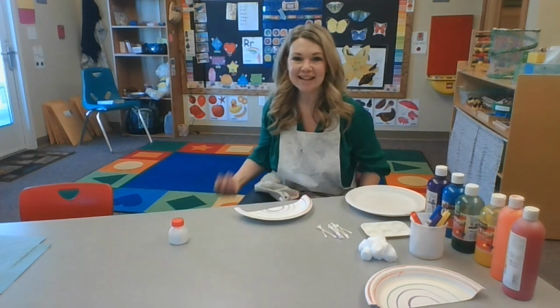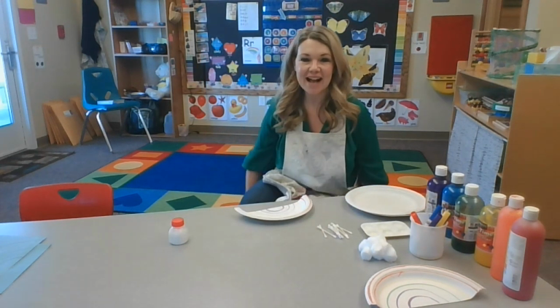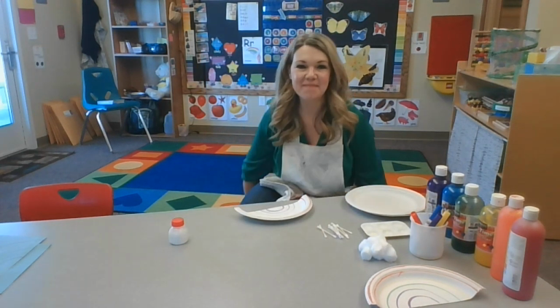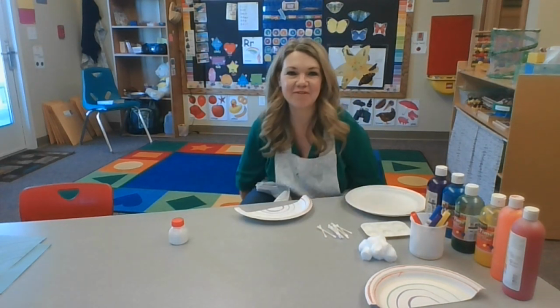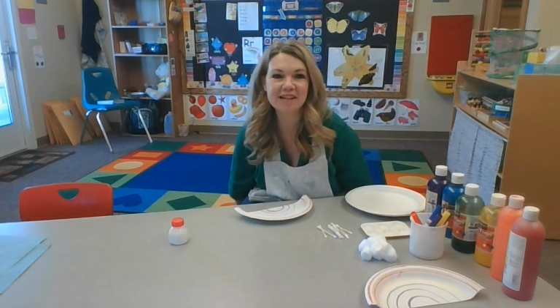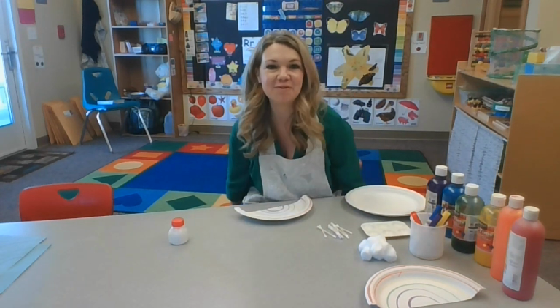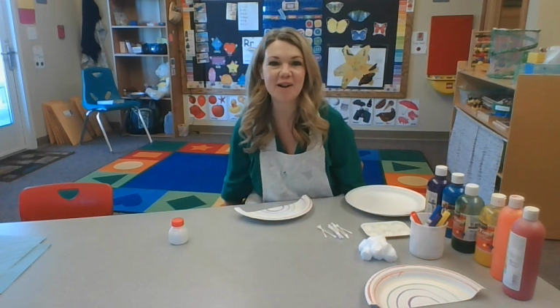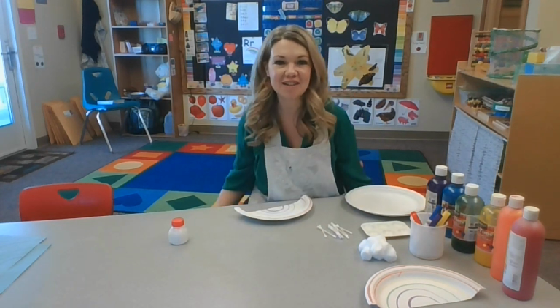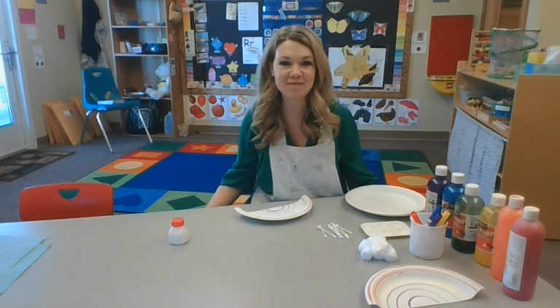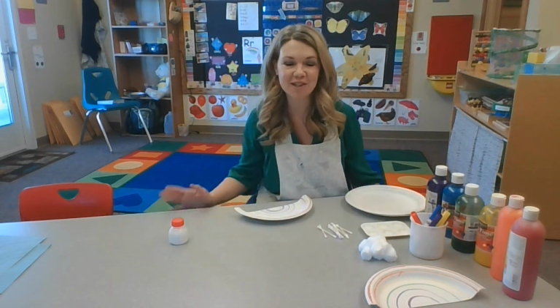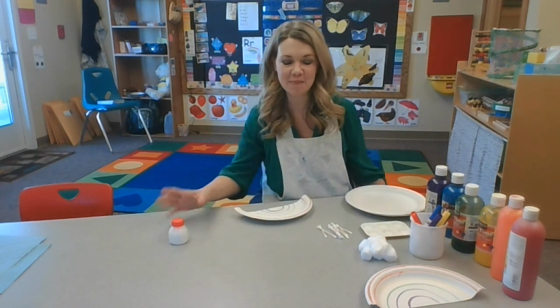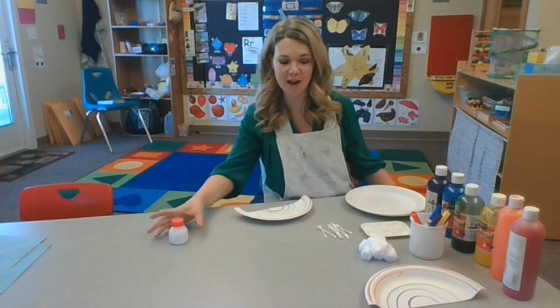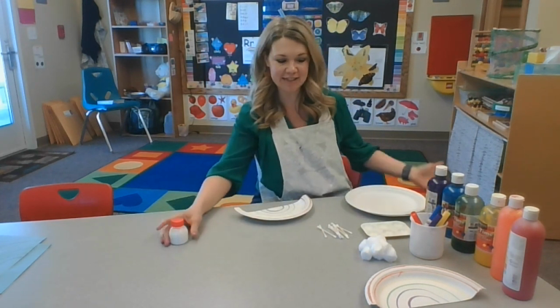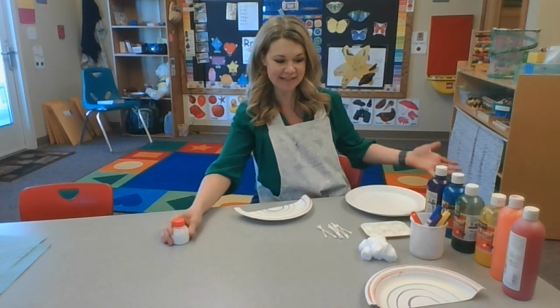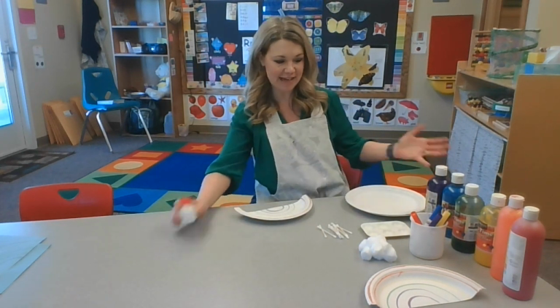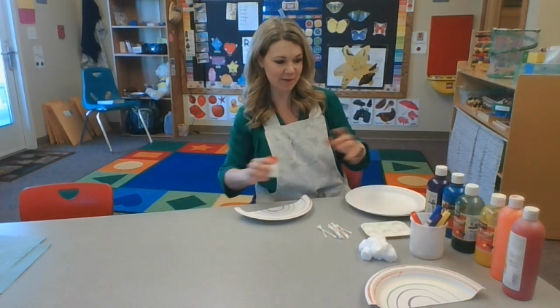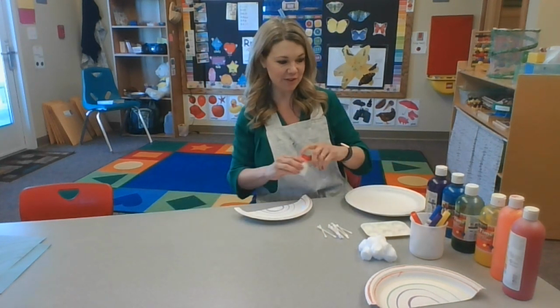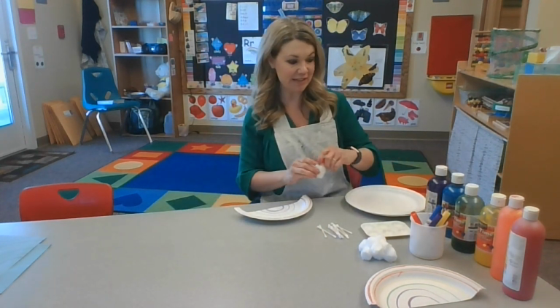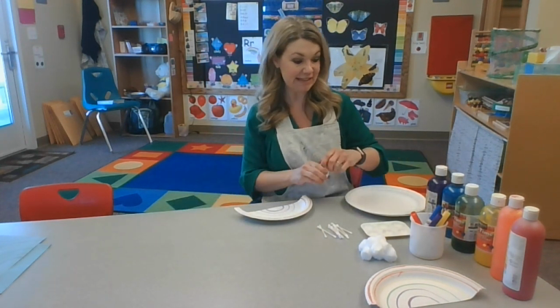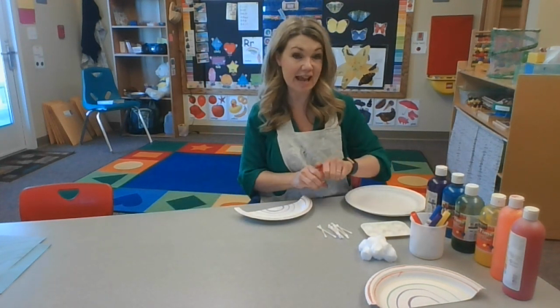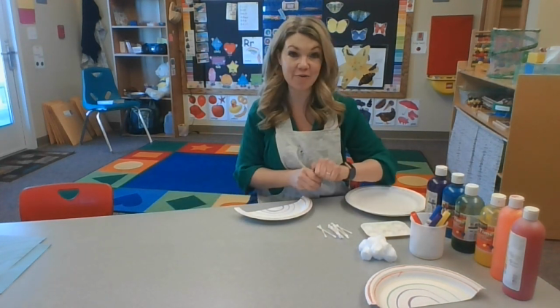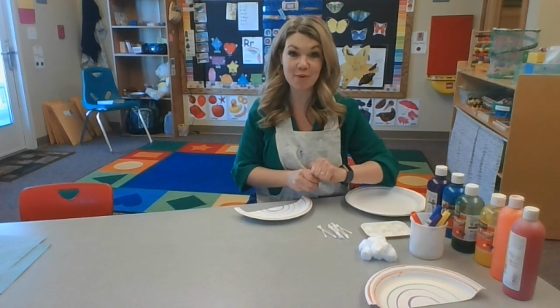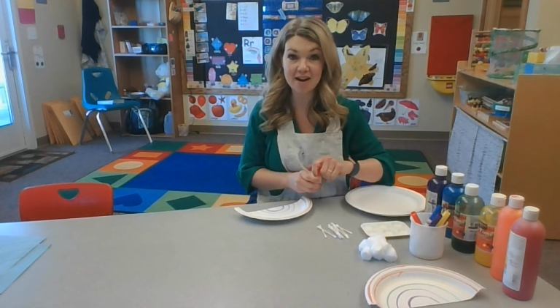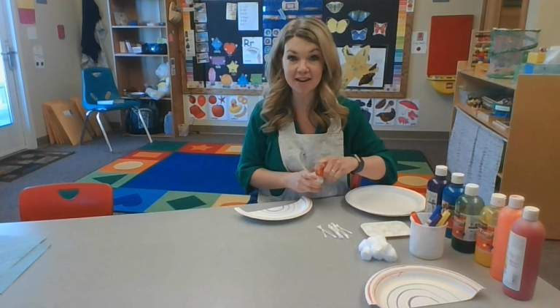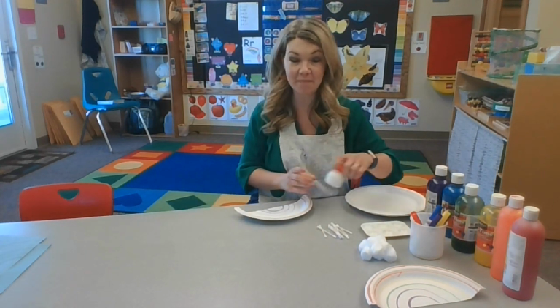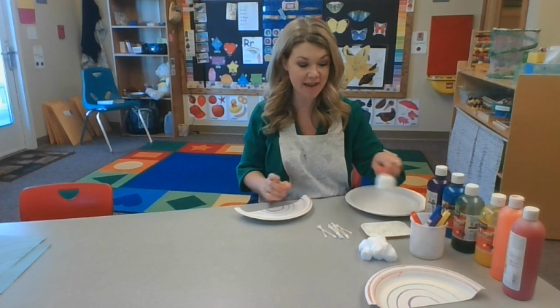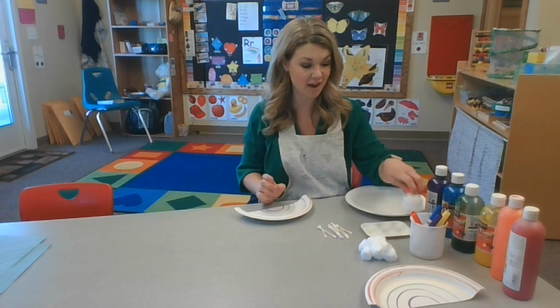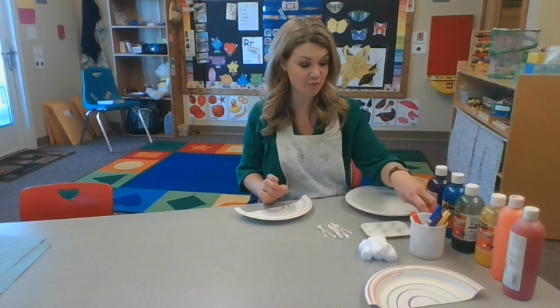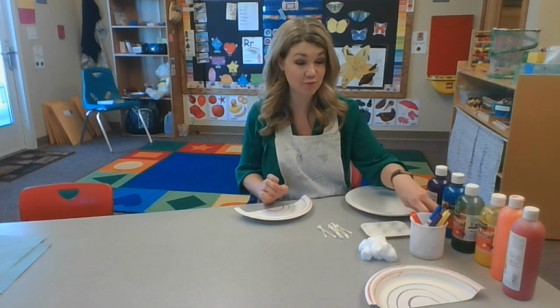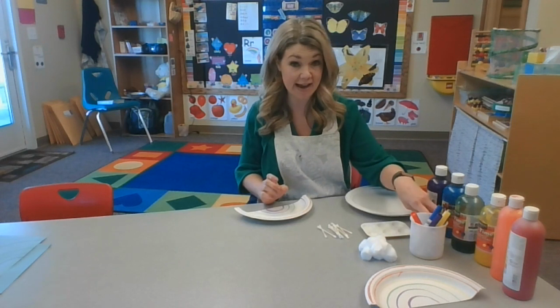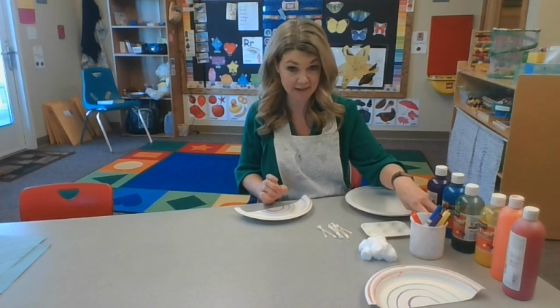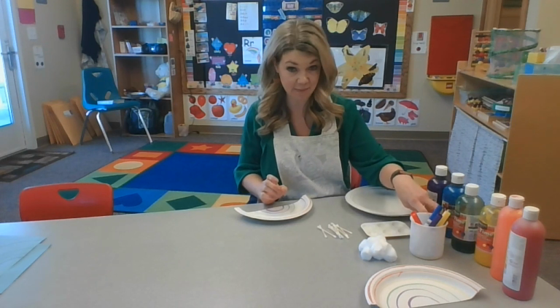Hi, my friends. Welcome to the project table. So today we are going to make a rainbow.